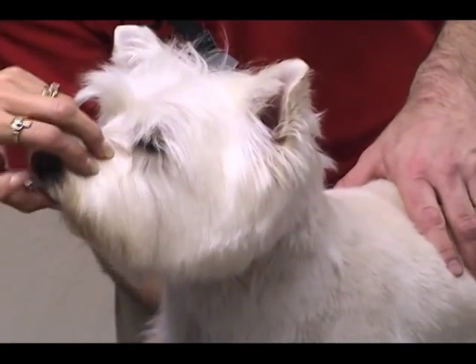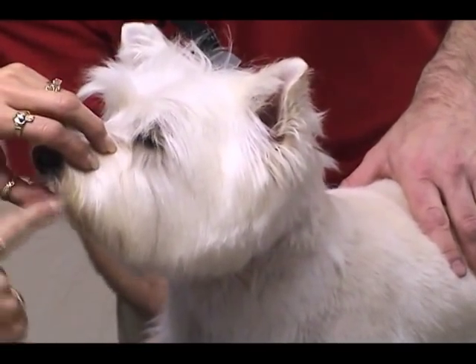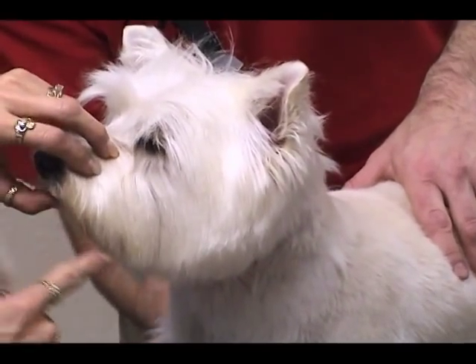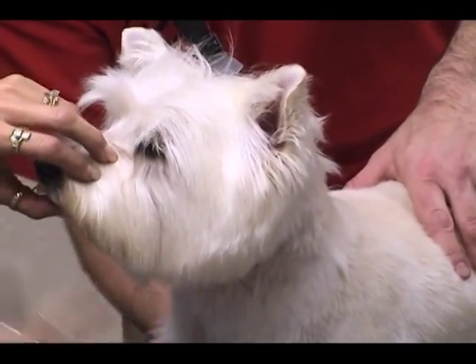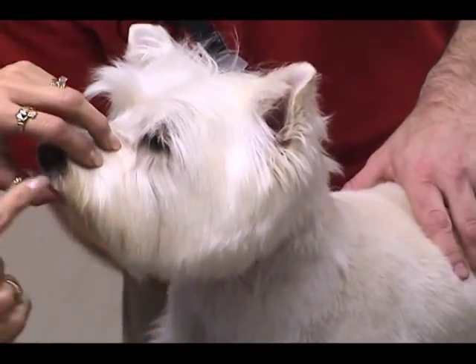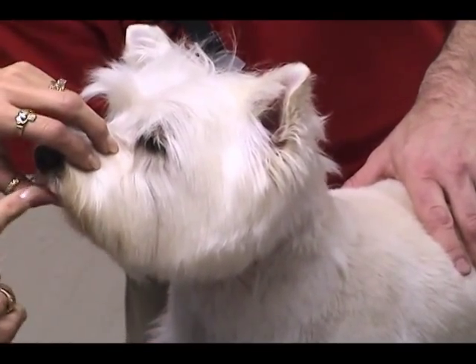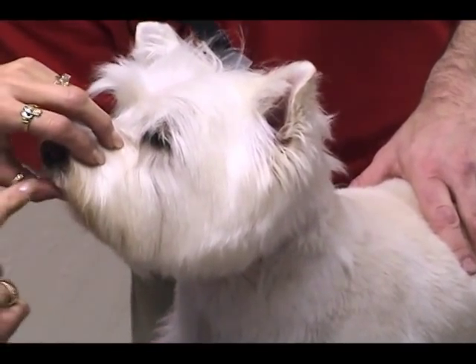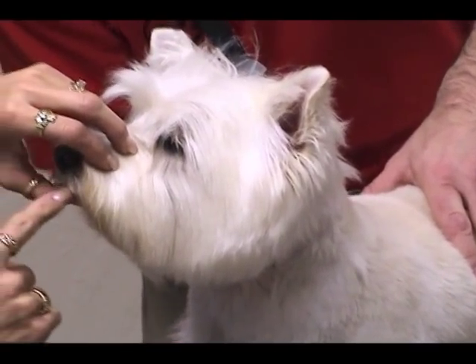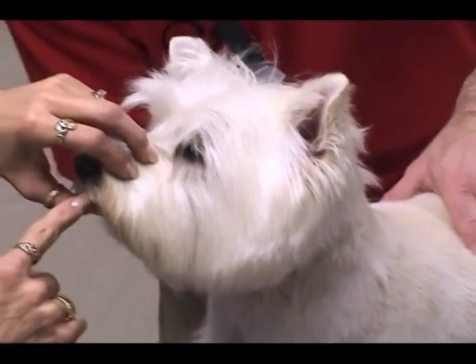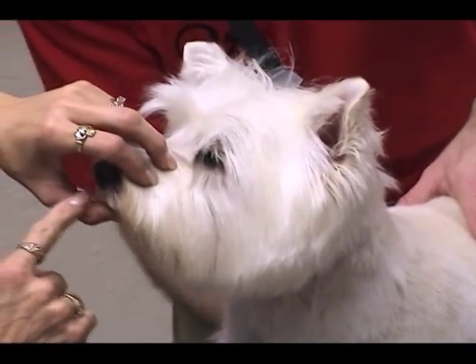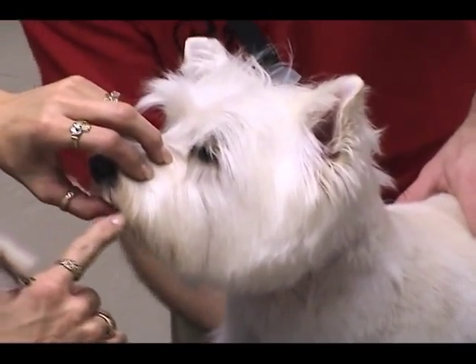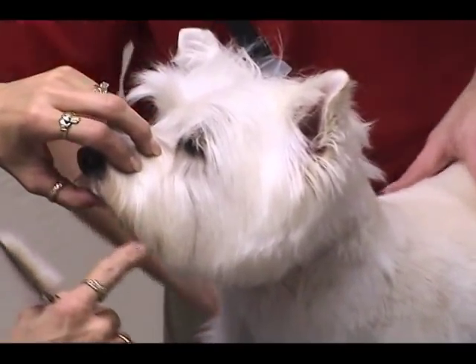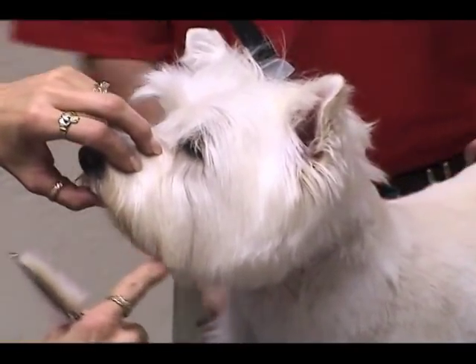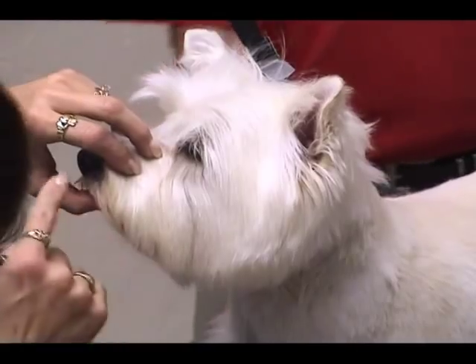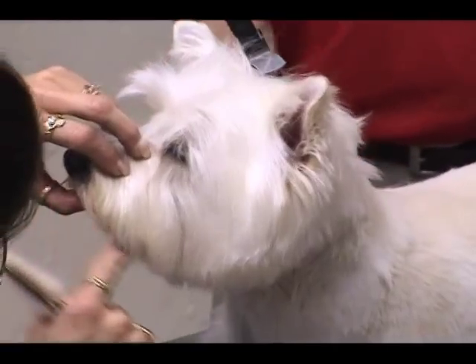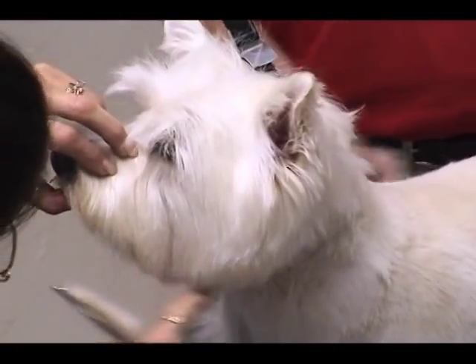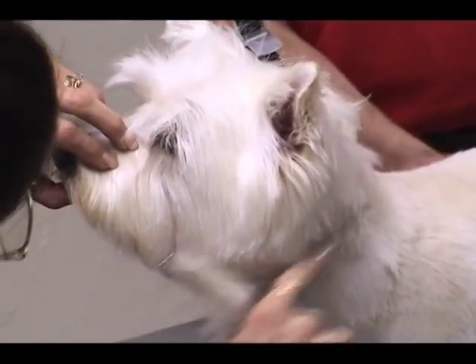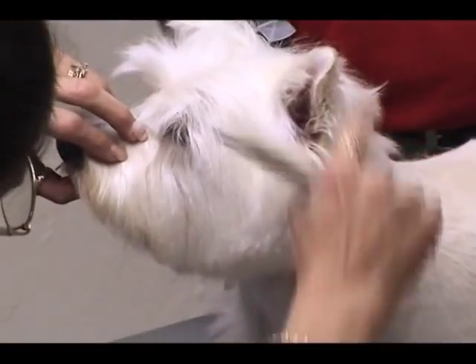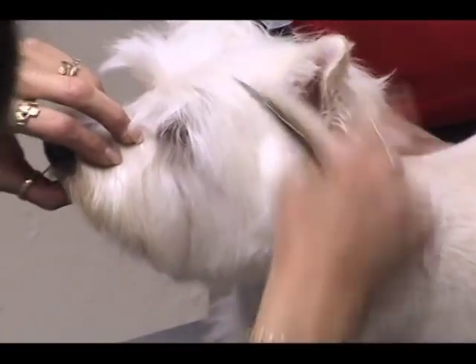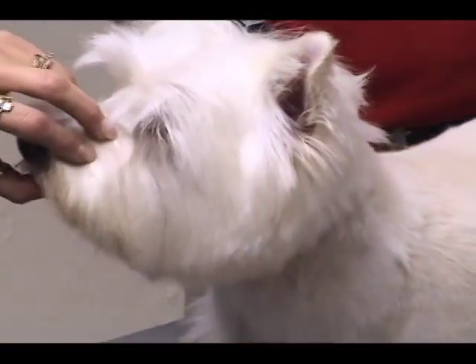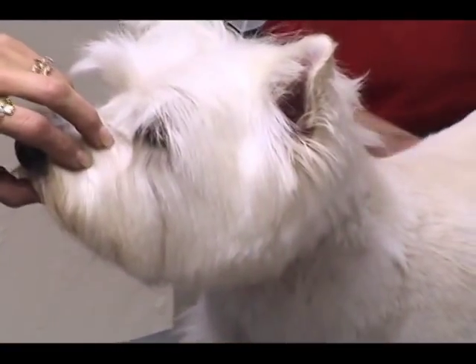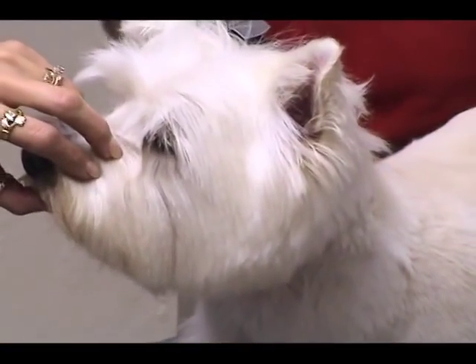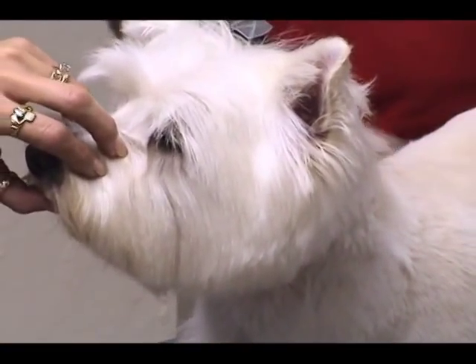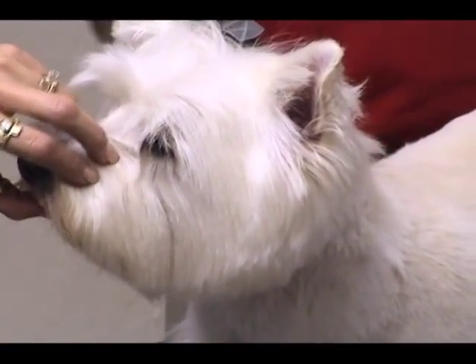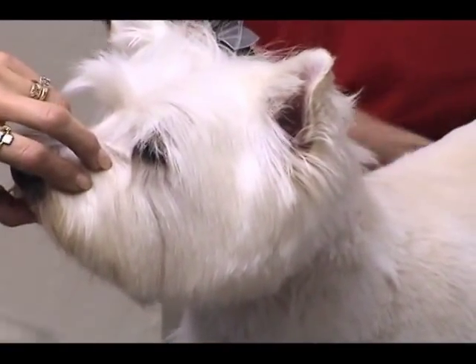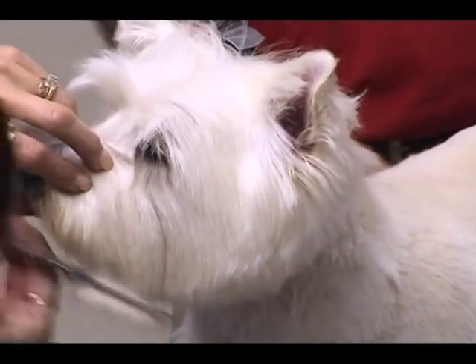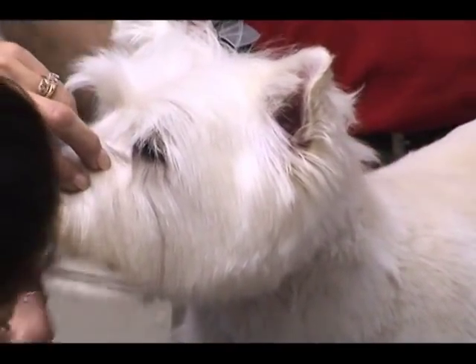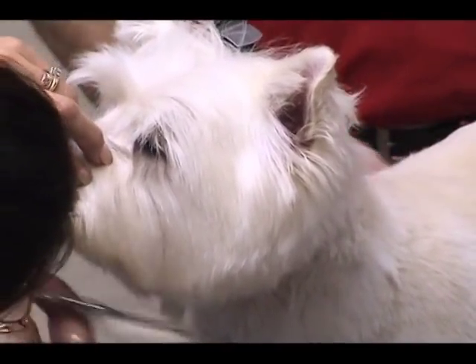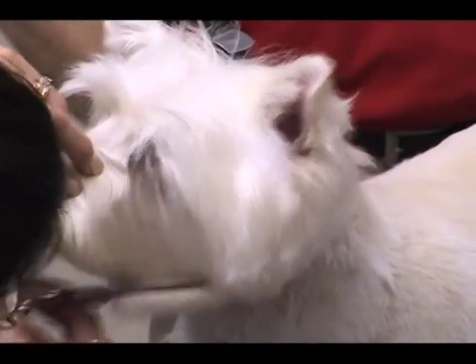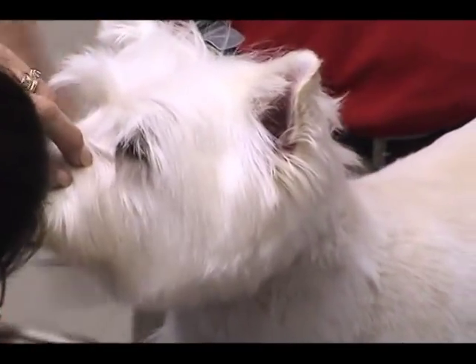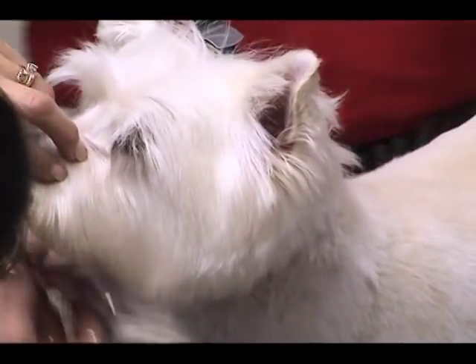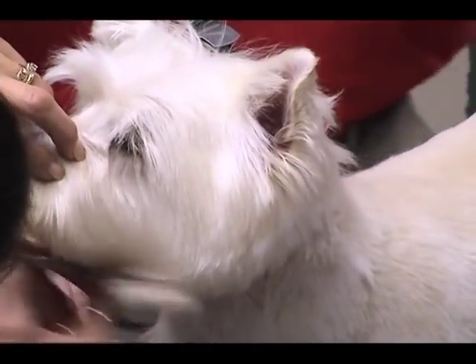Then this line right here from his lip is going to continue down around and start to come up to form the next circle.